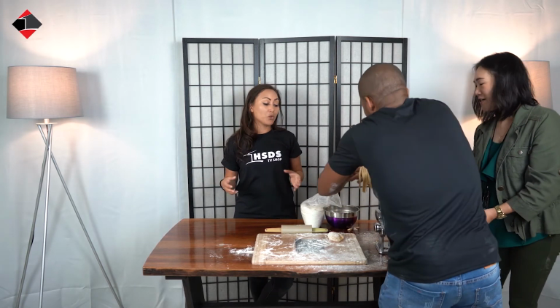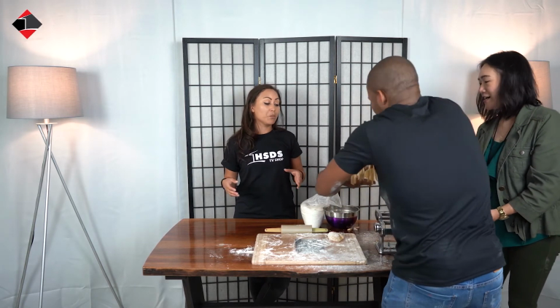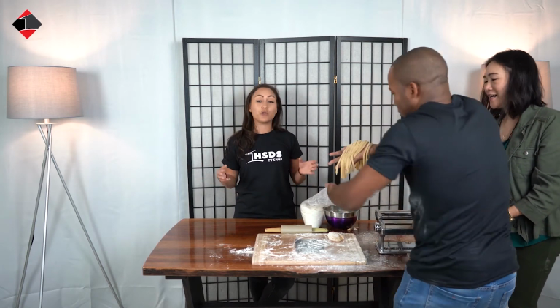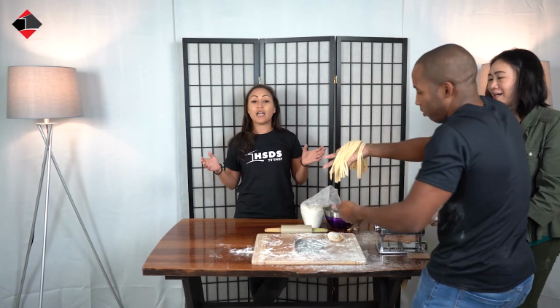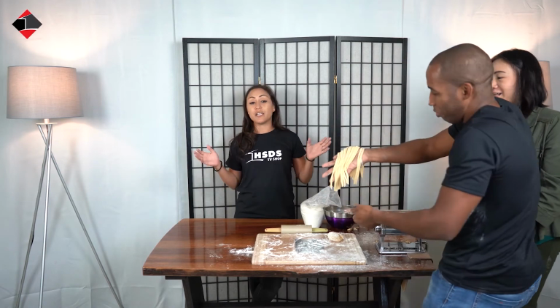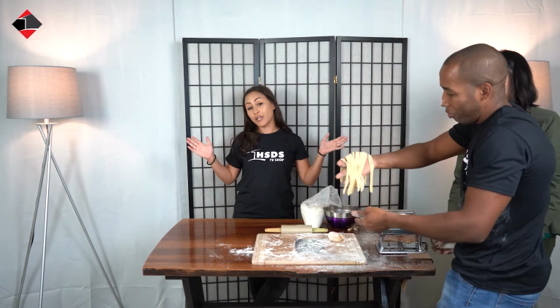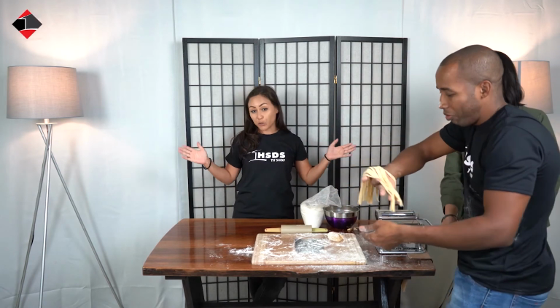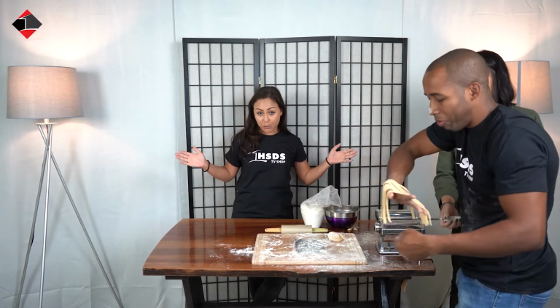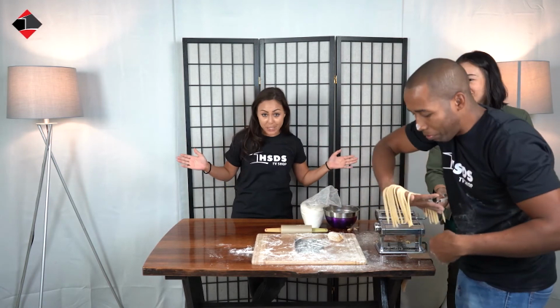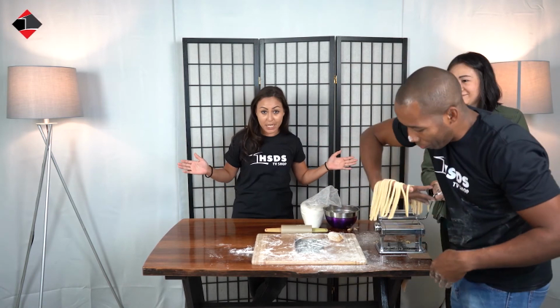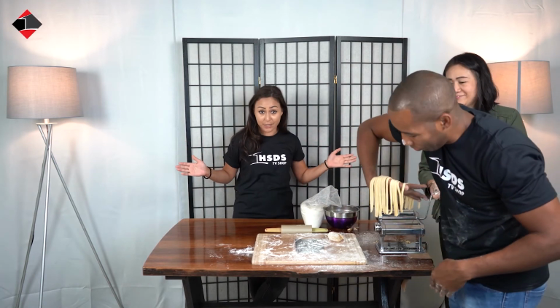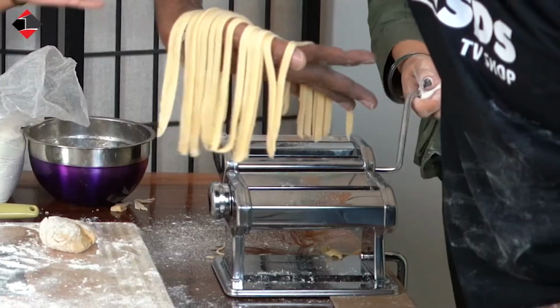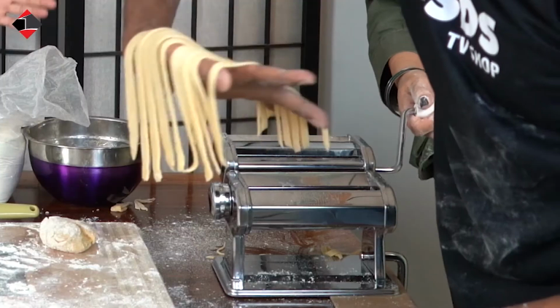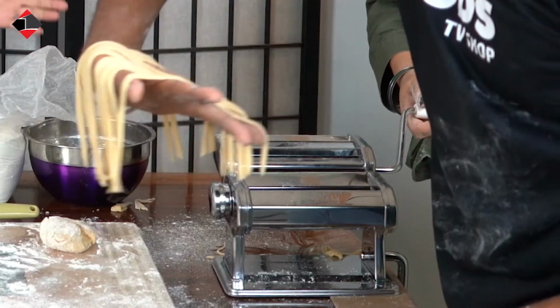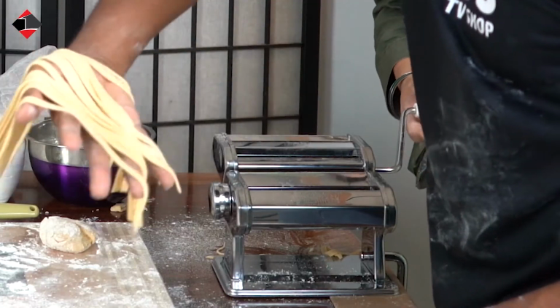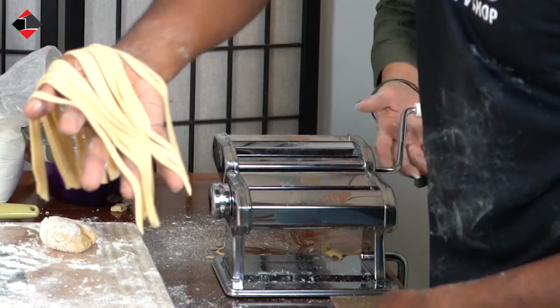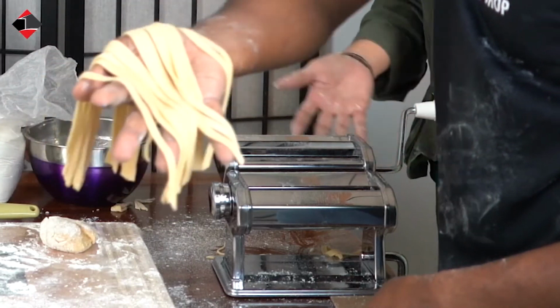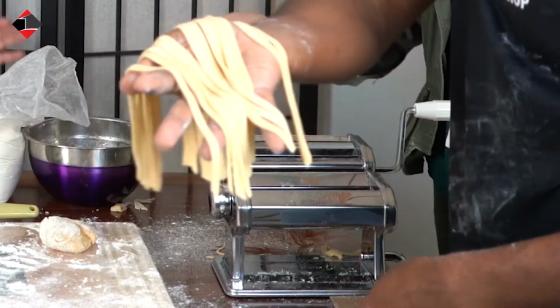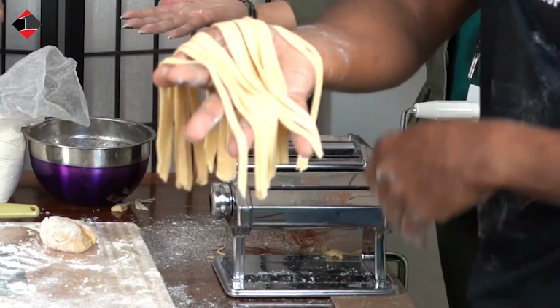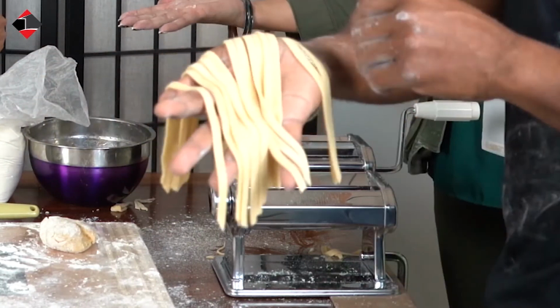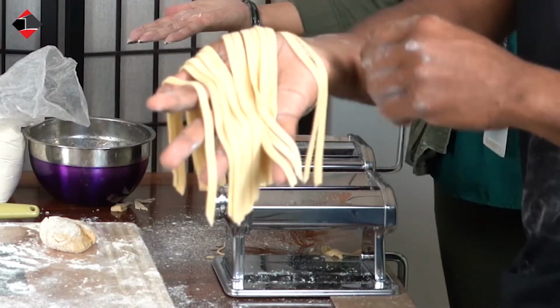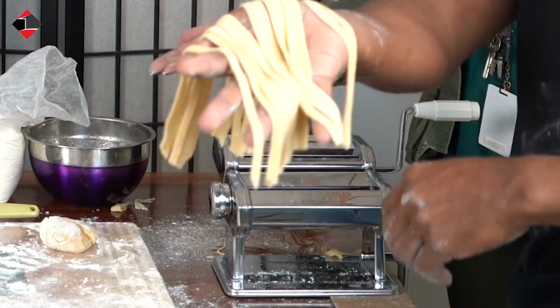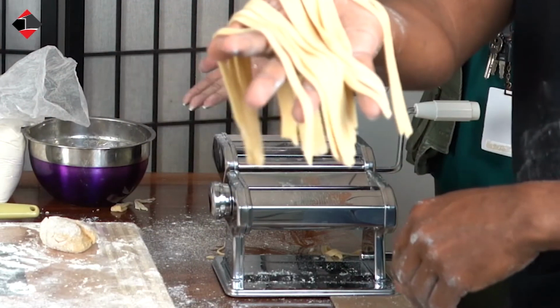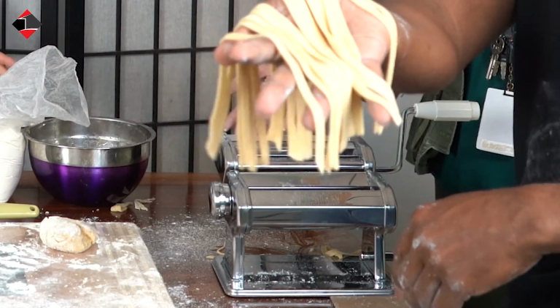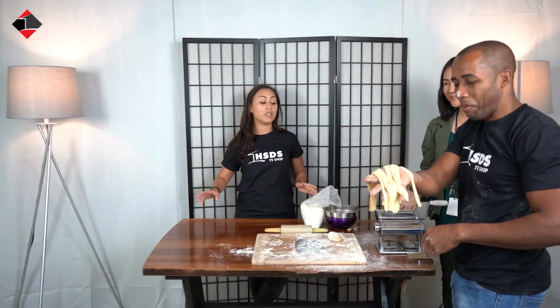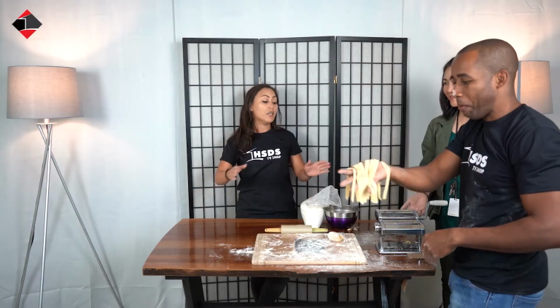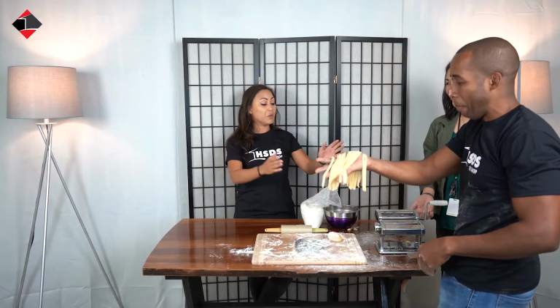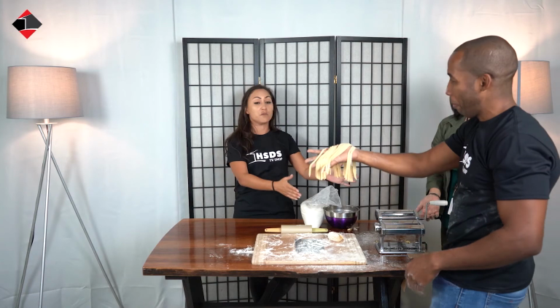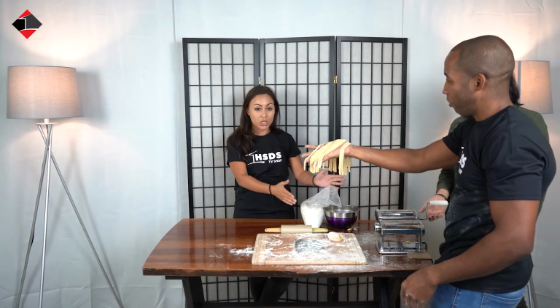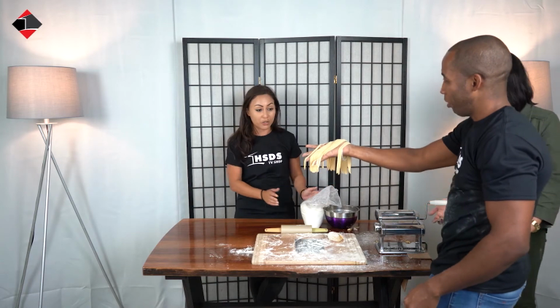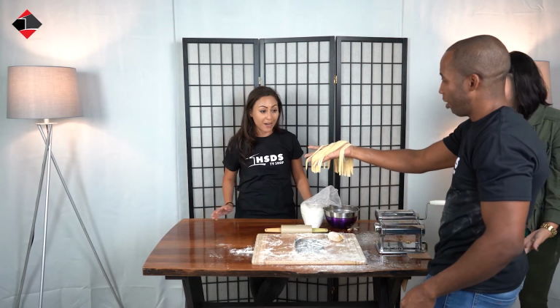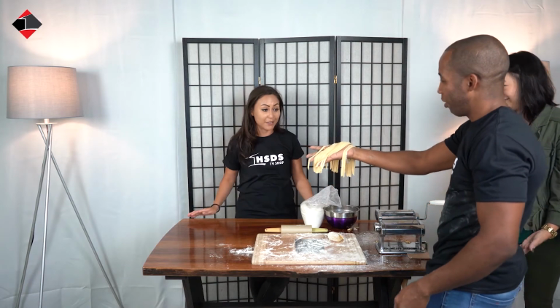Kortom, wil je in your own home on Ramsay's side make your own pasta from scratch? It's very easy. With this machine, try it.